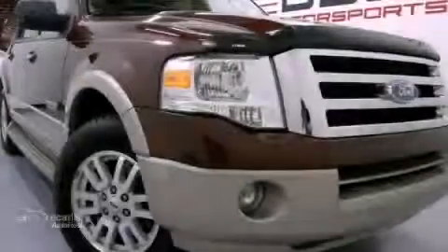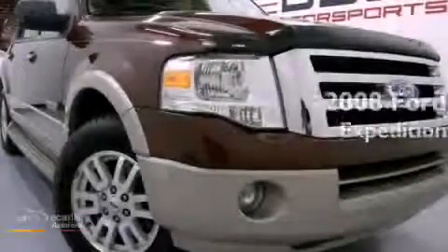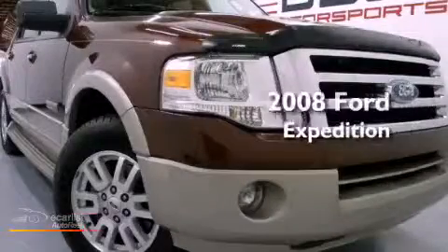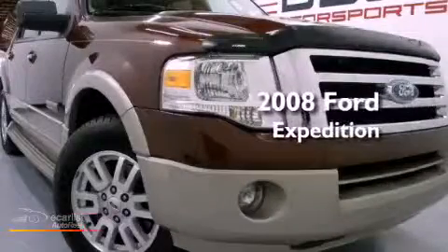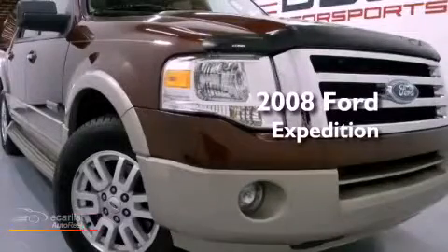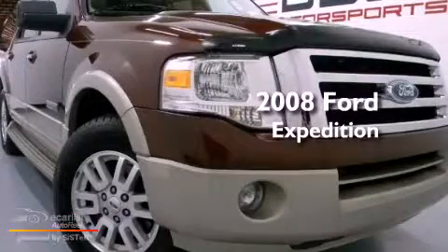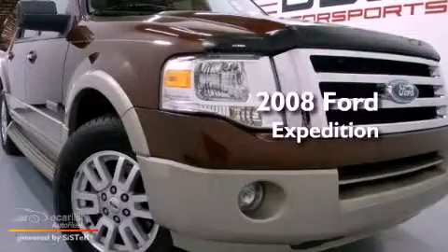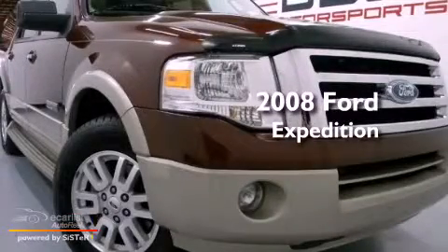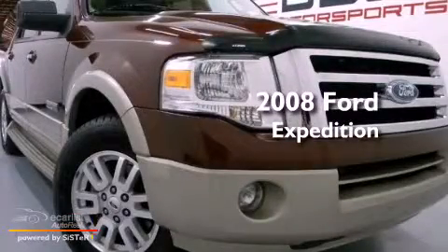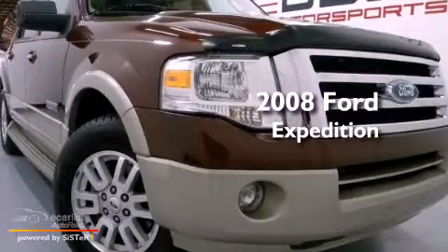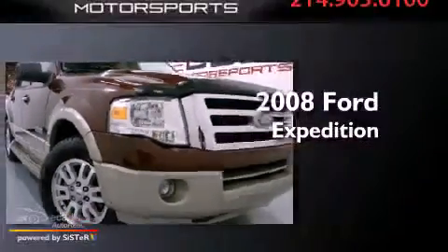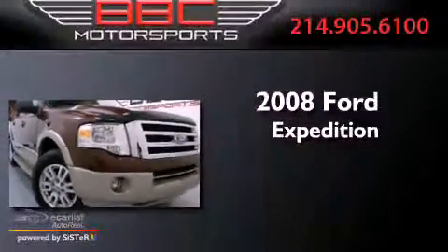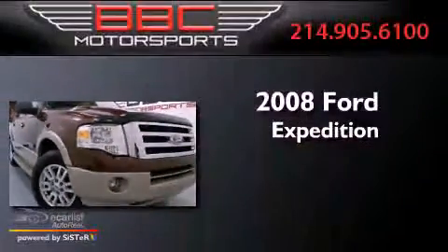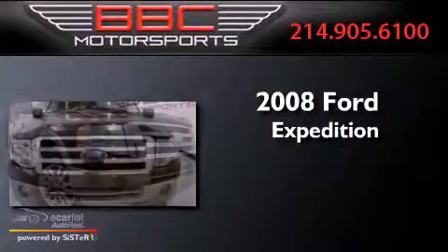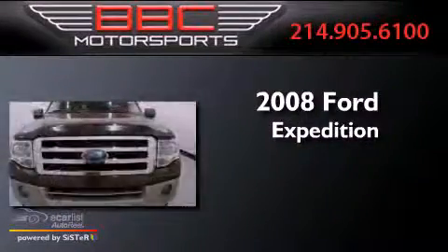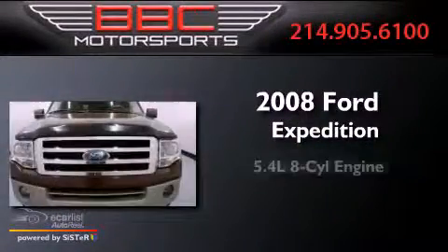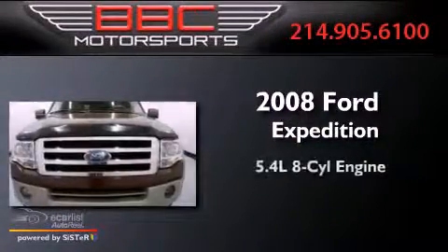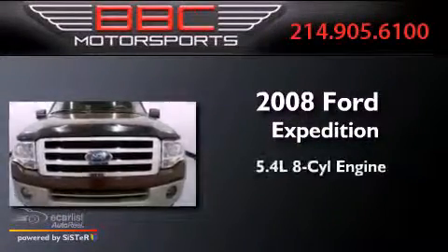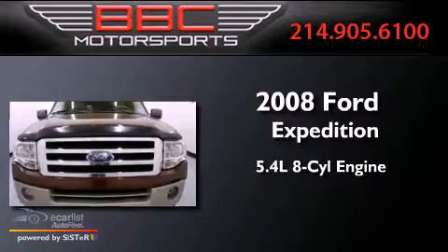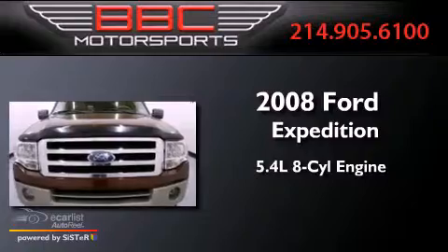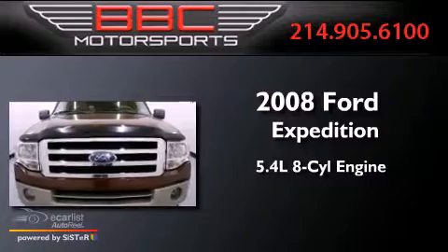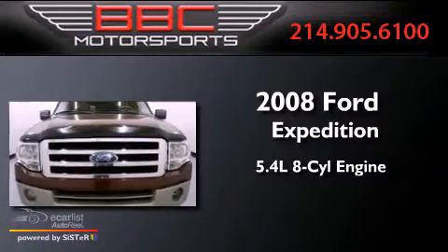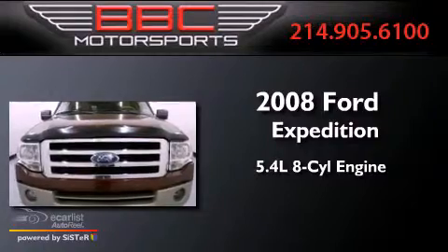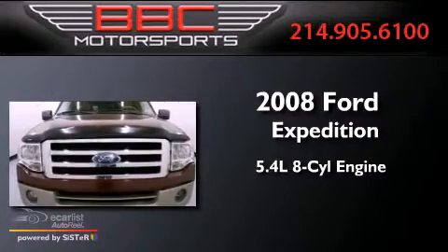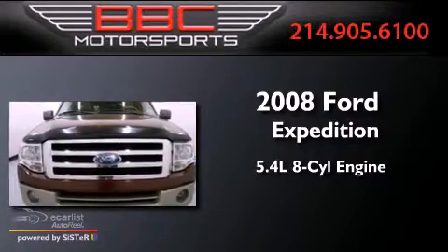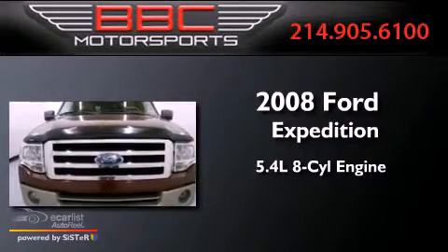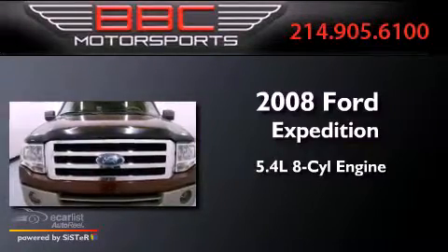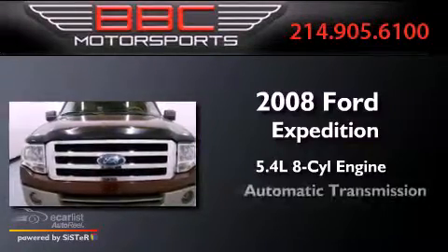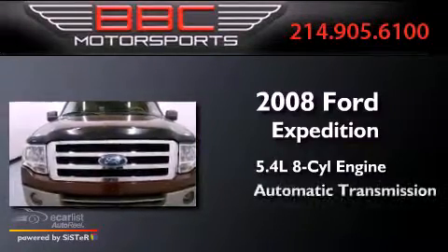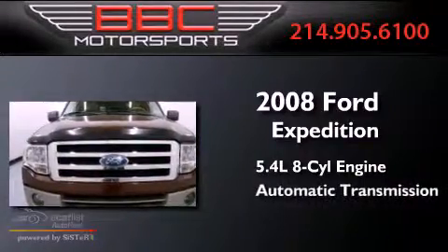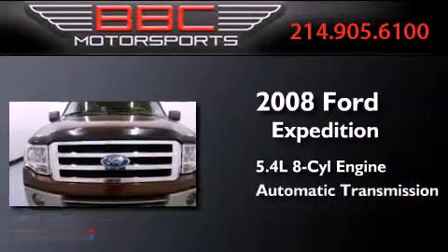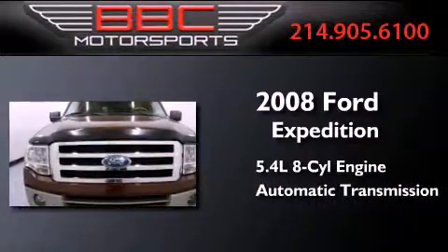This is a 2008 Ford Expedition. It features a 5.4-liter eight-cylinder engine and an automatic transmission.